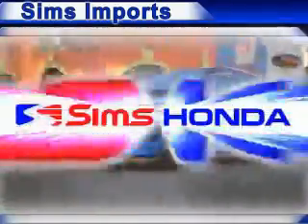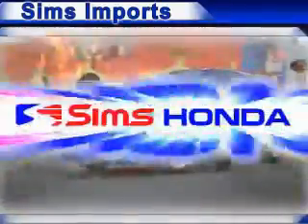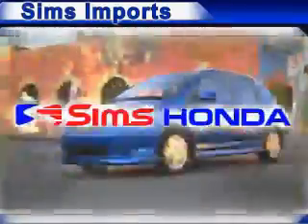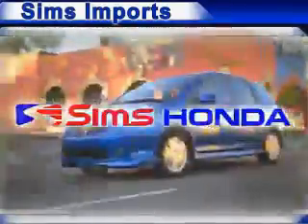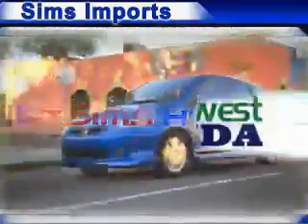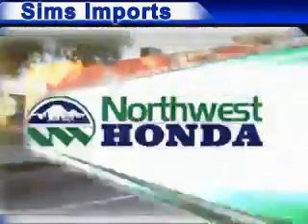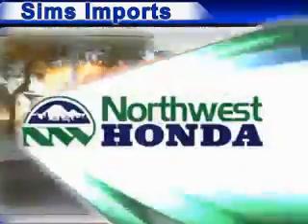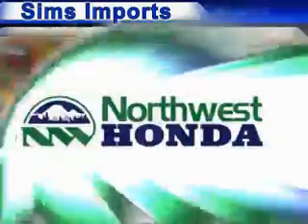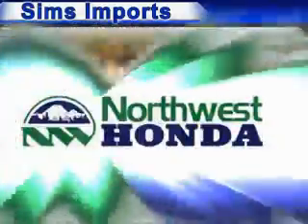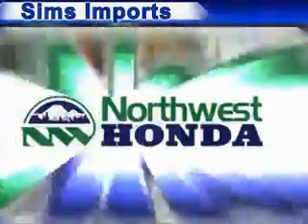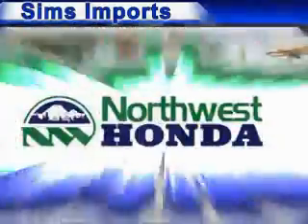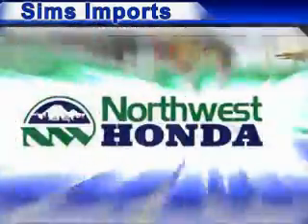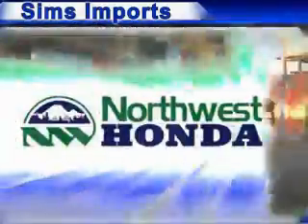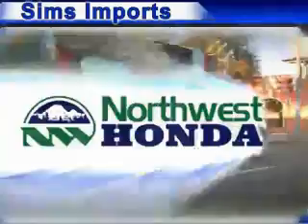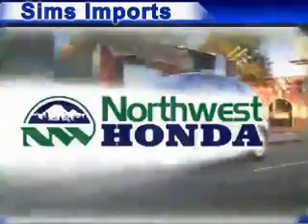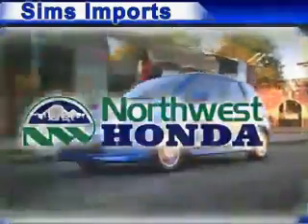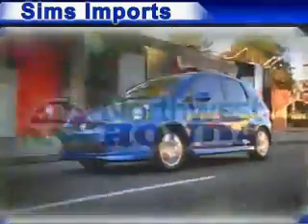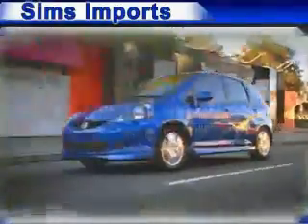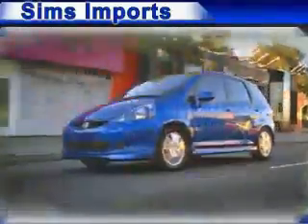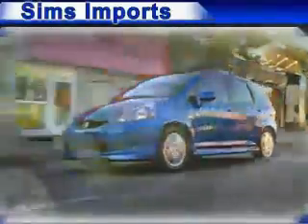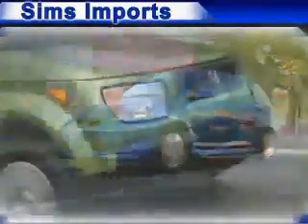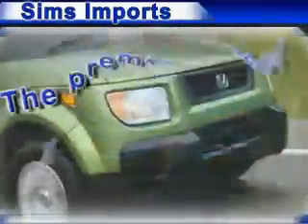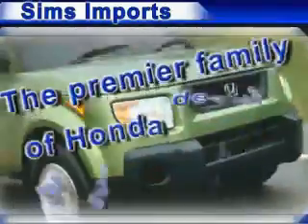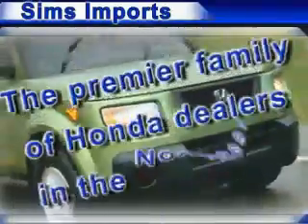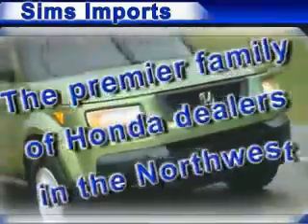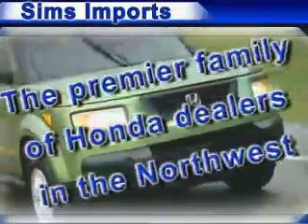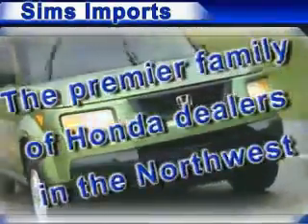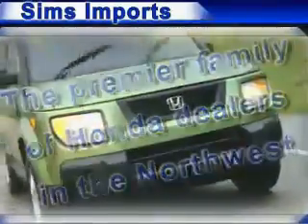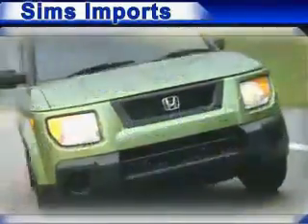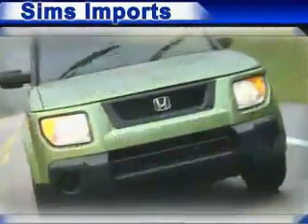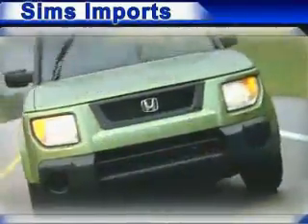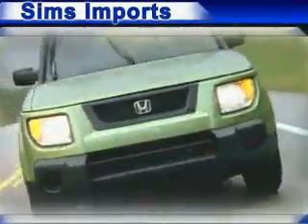Welcome to Sim's Imports, home of Sim's and Northwest Honda, the premier family of Honda dealers in the Northwest.